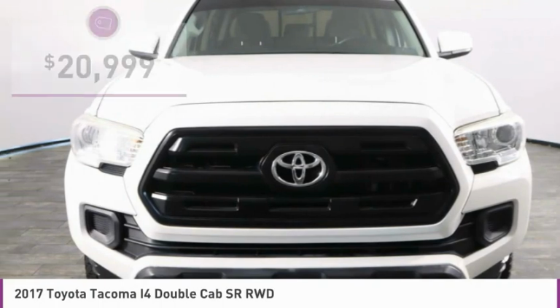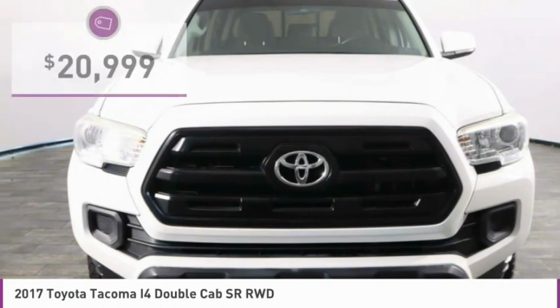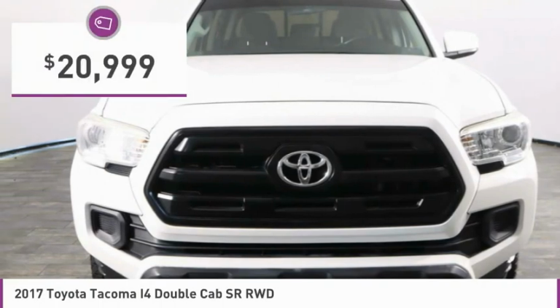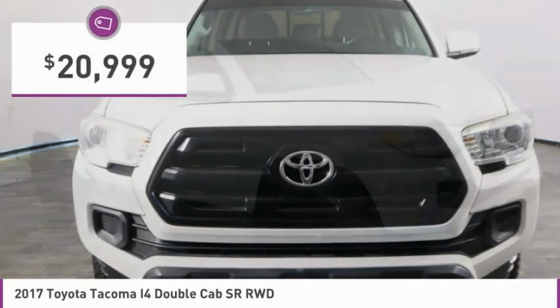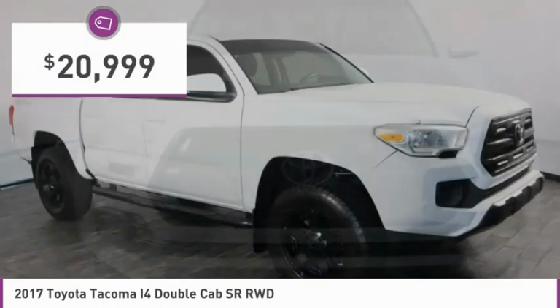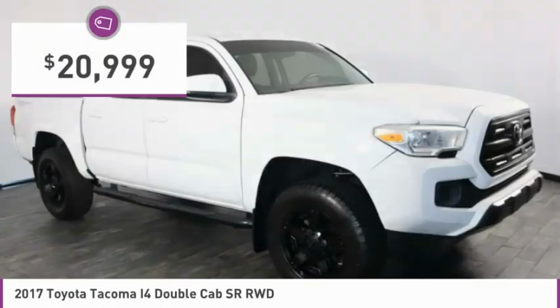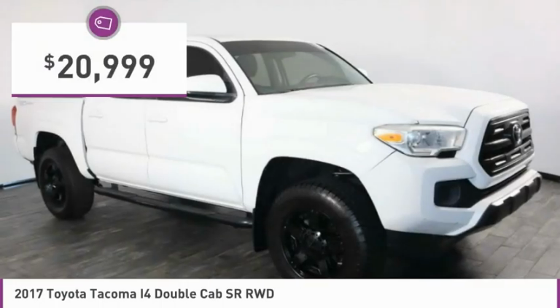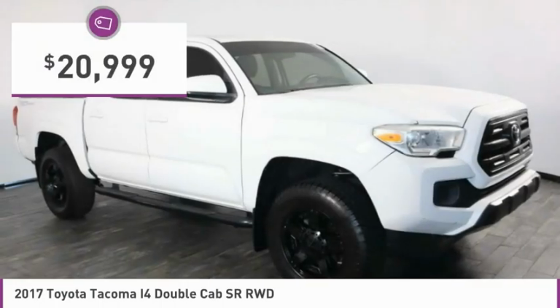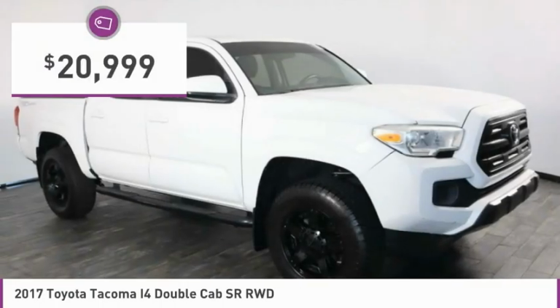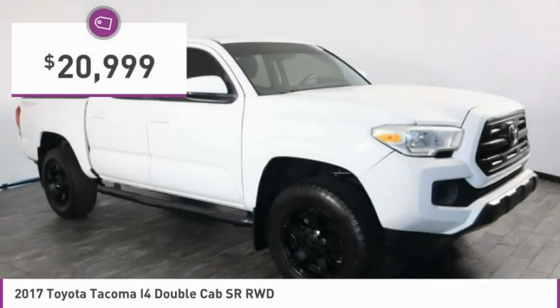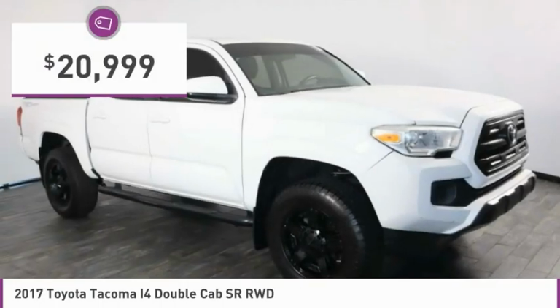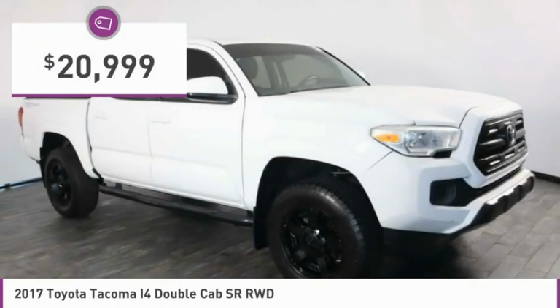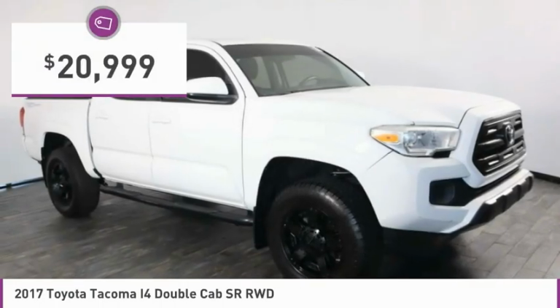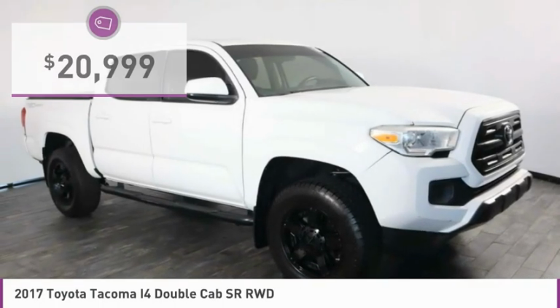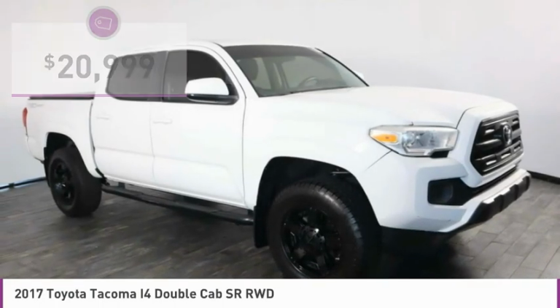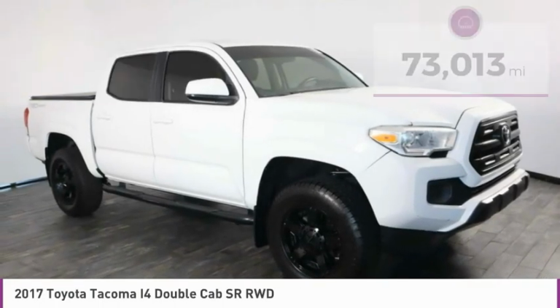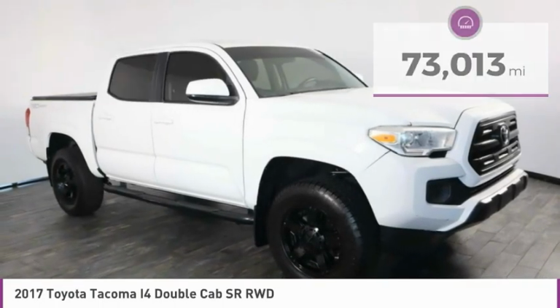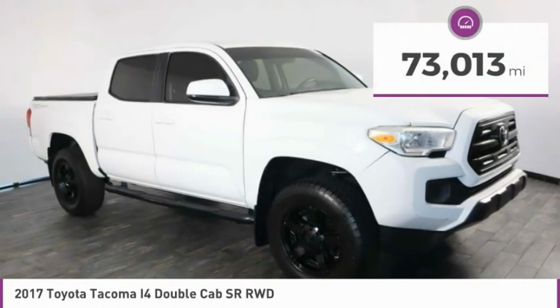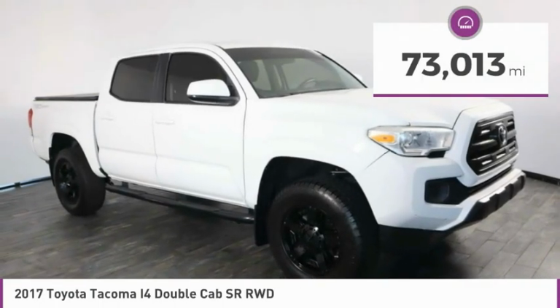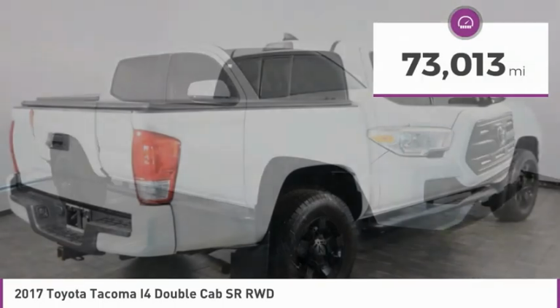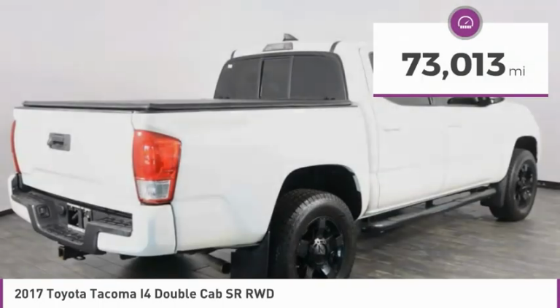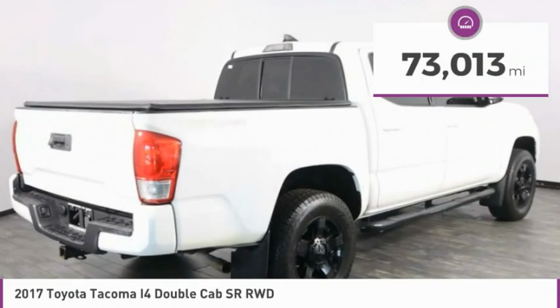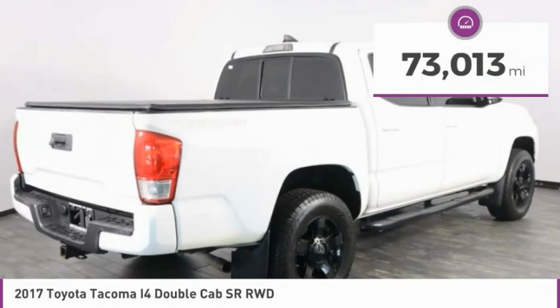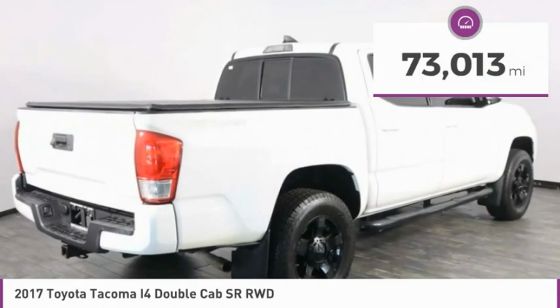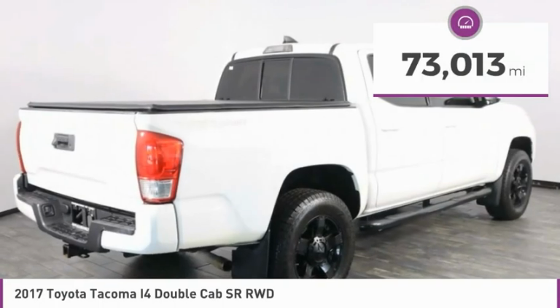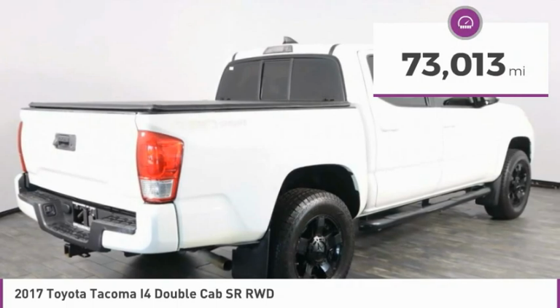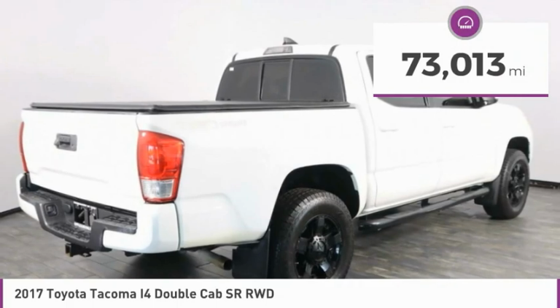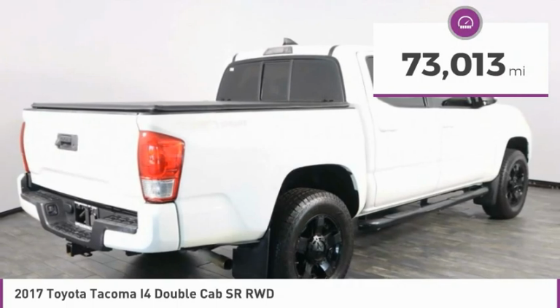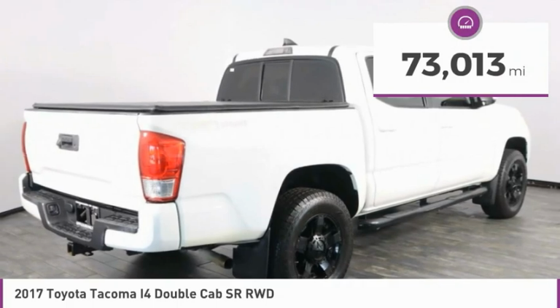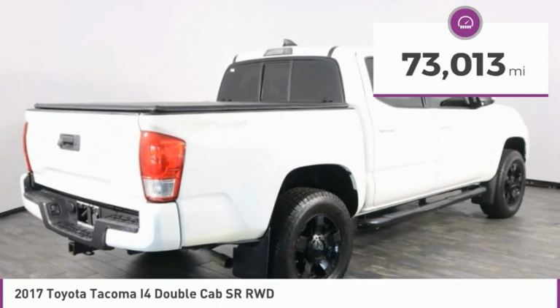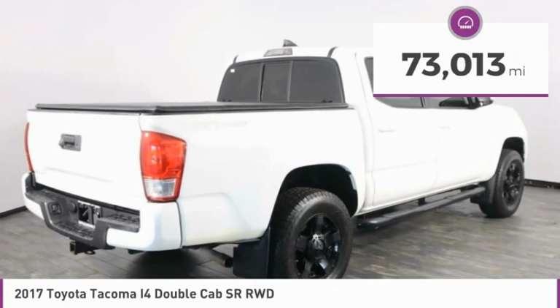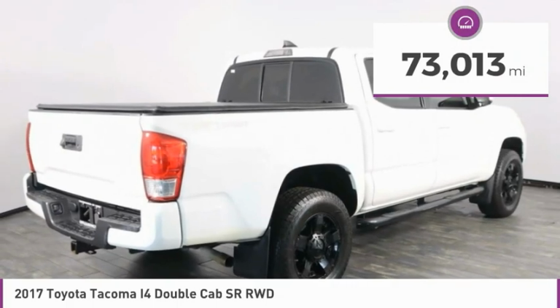And is priced below $25,000. This vehicle has less than 75,000 miles.